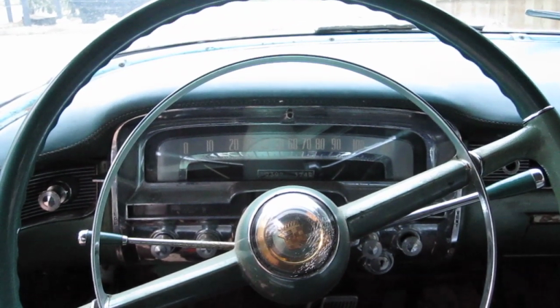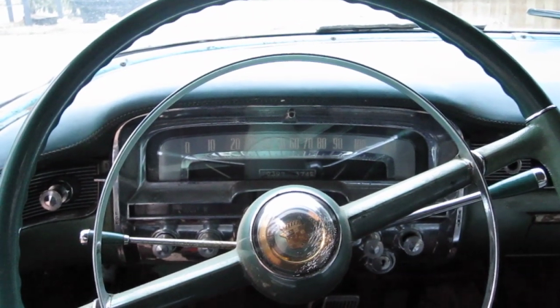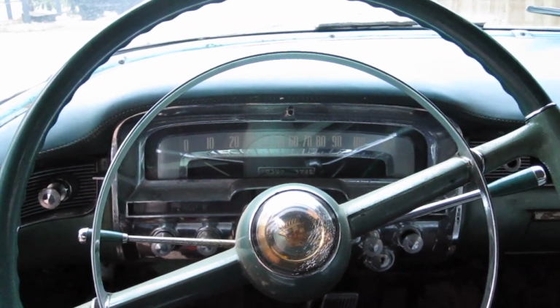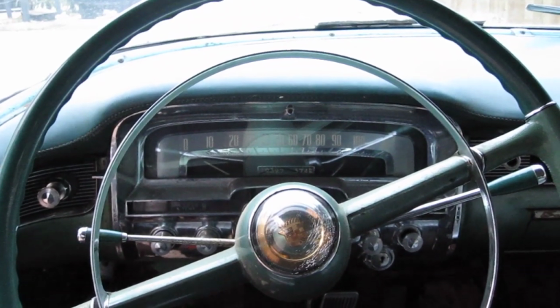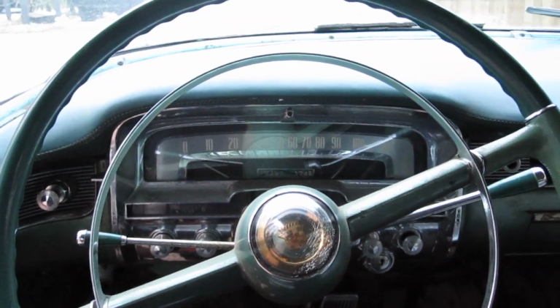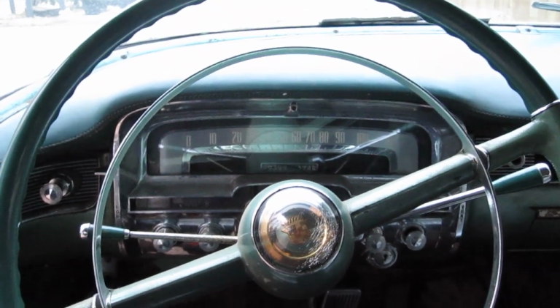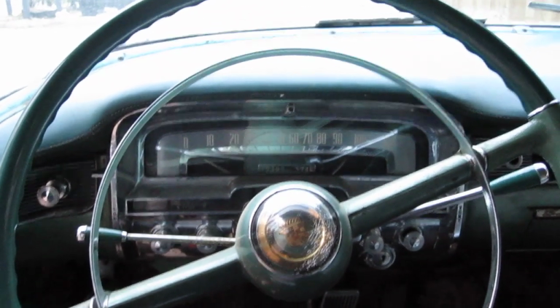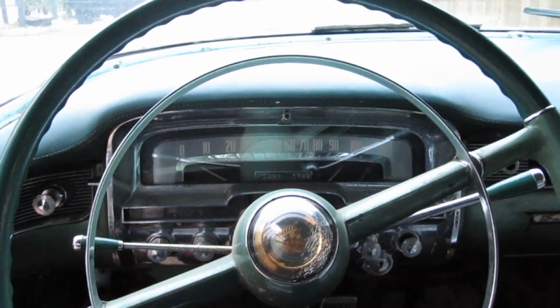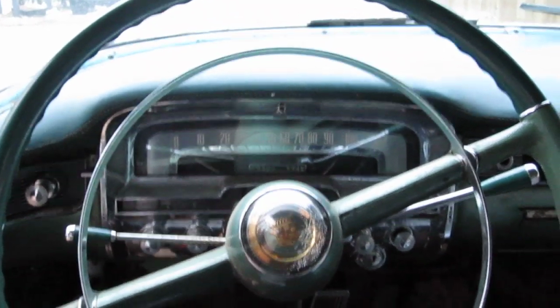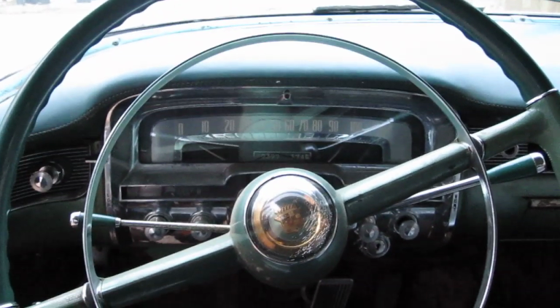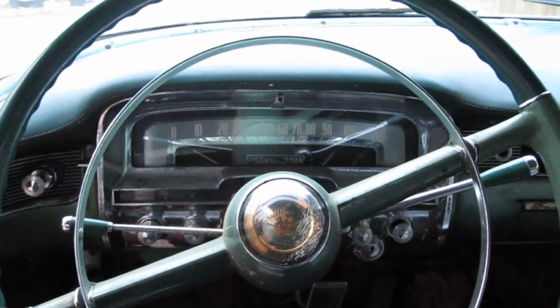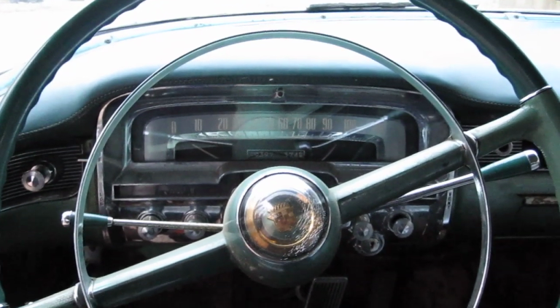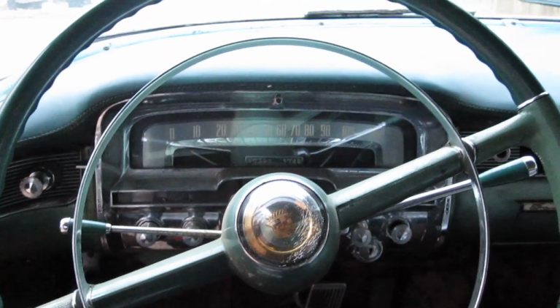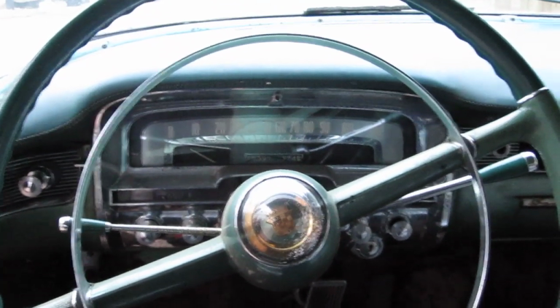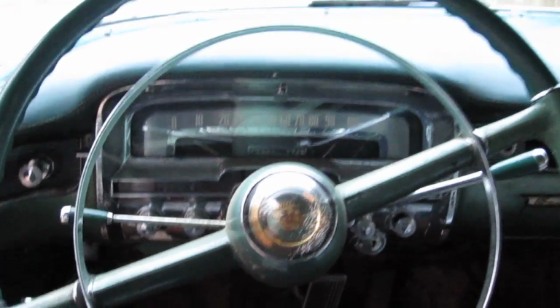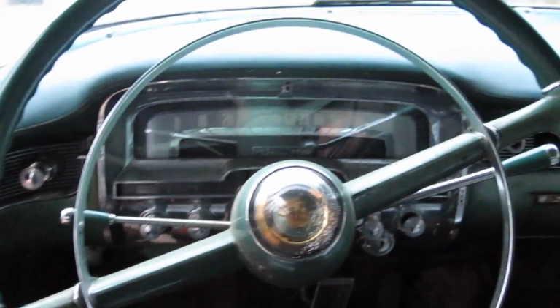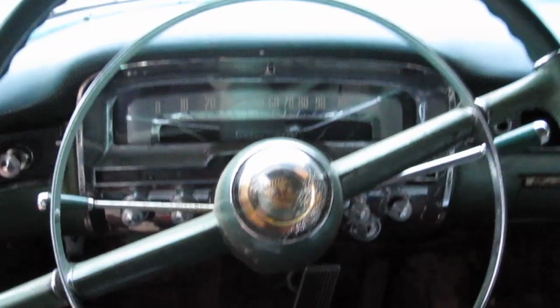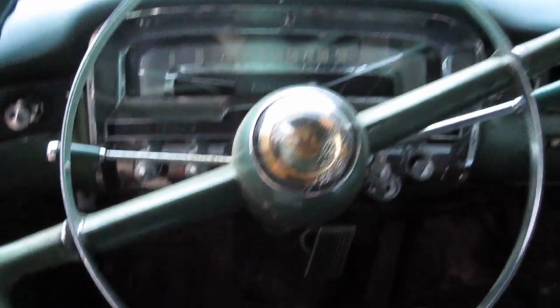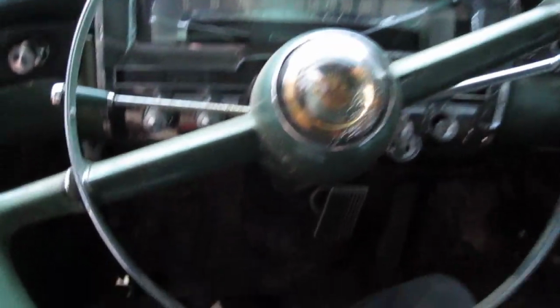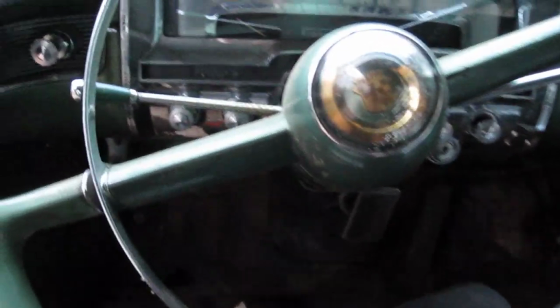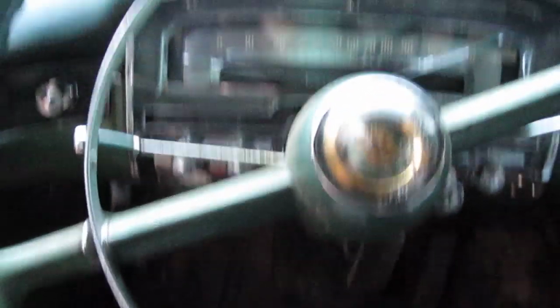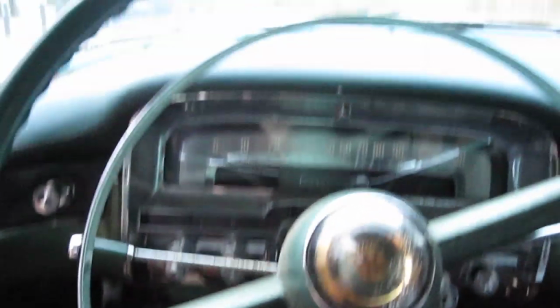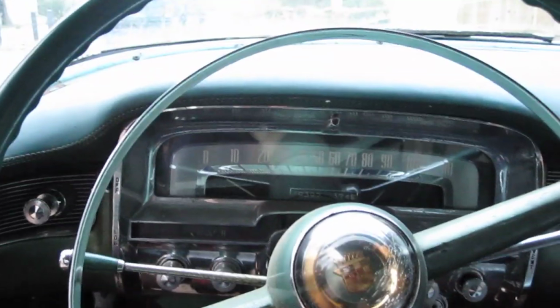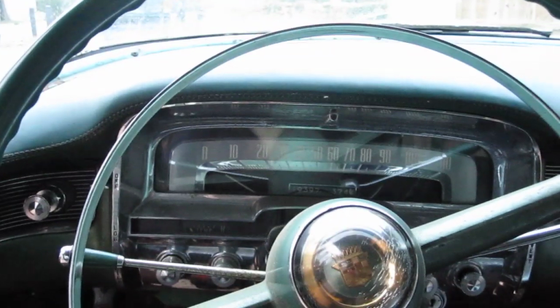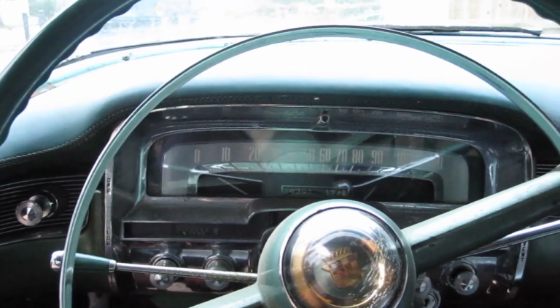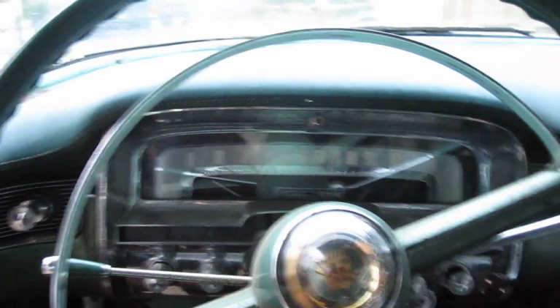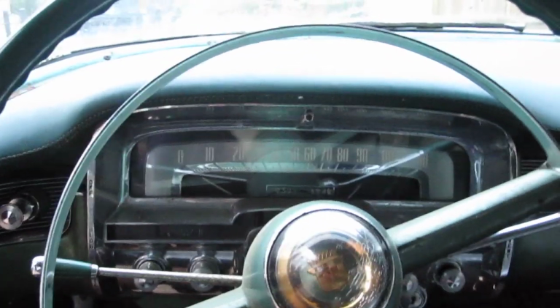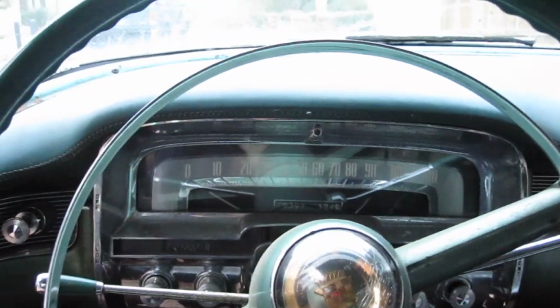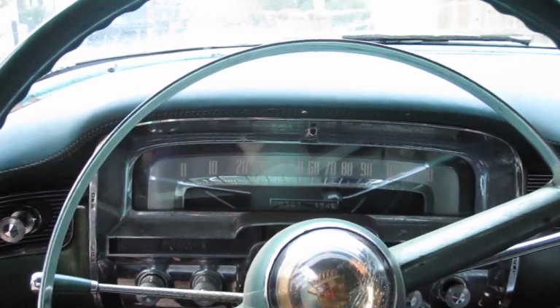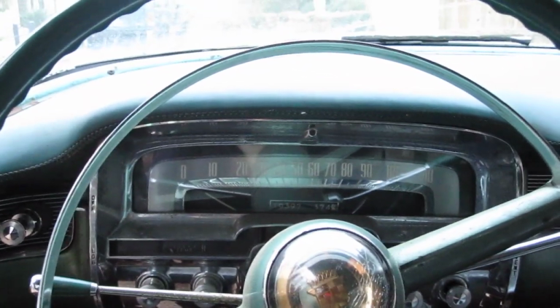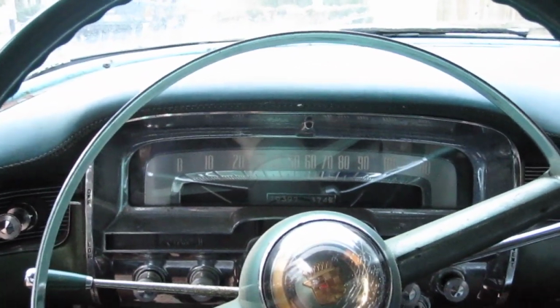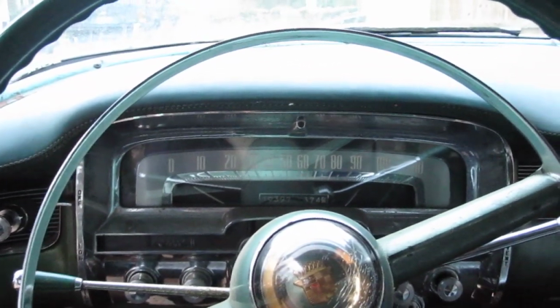1954 Series 62 Coupe startup. It's about 45 degrees today here in Austin.